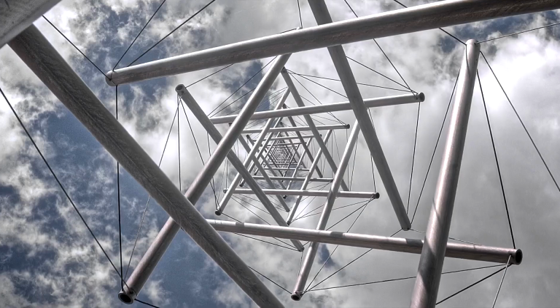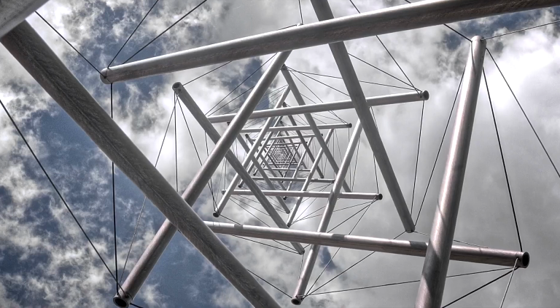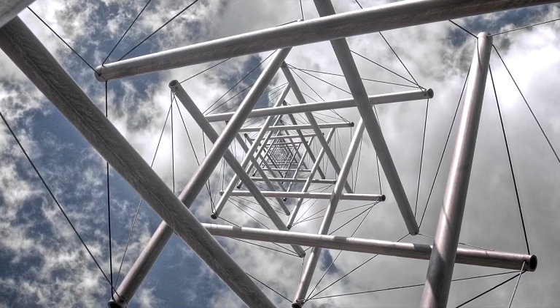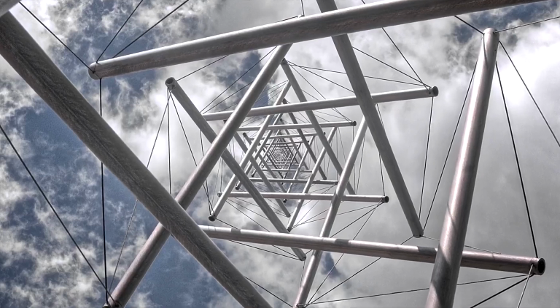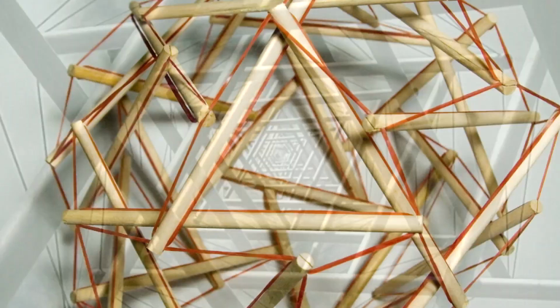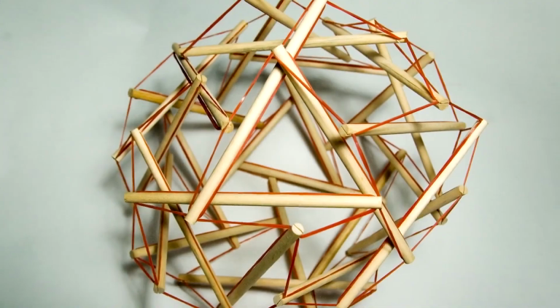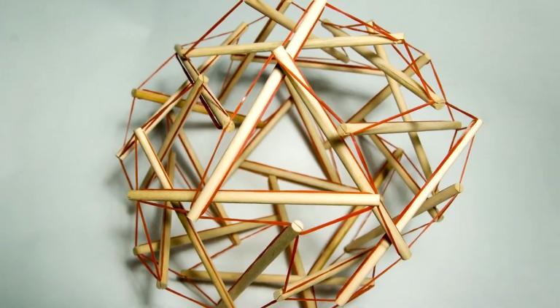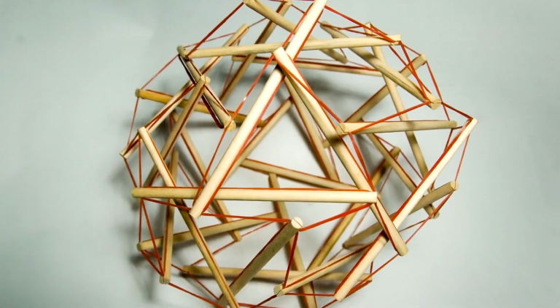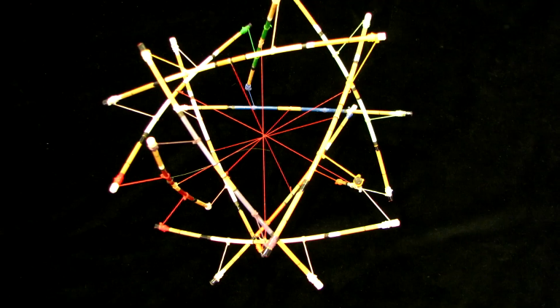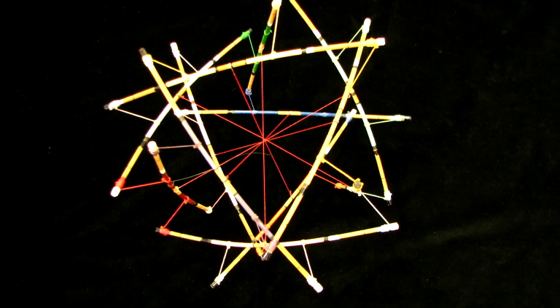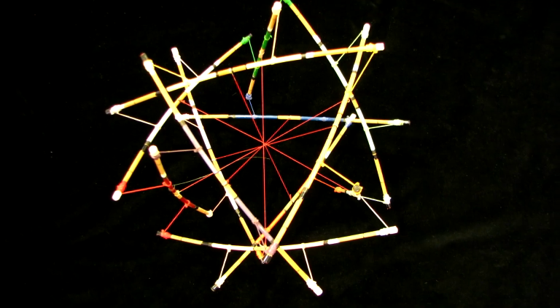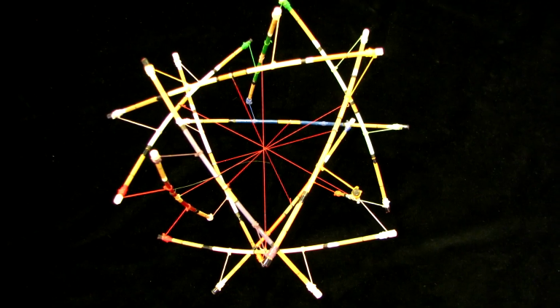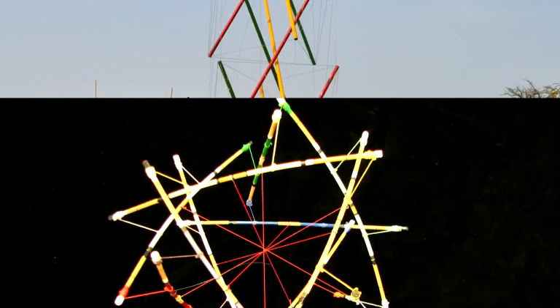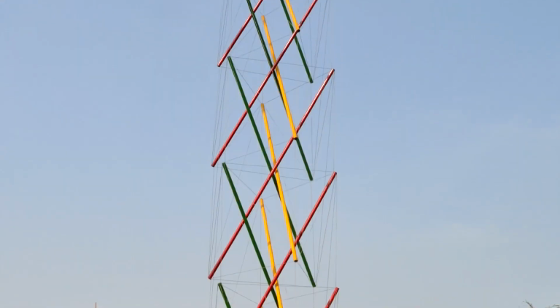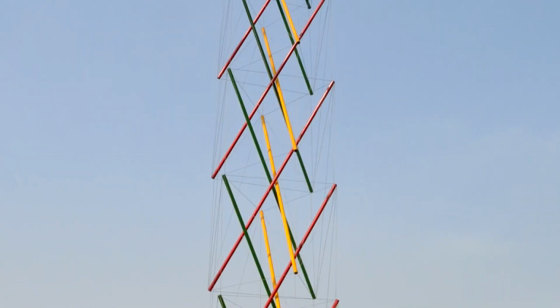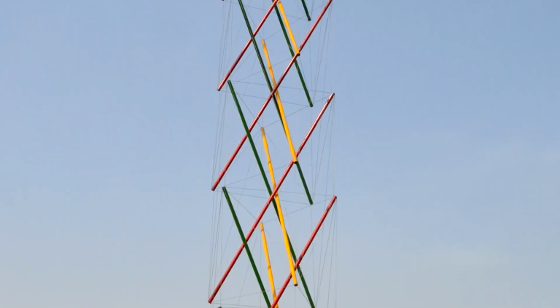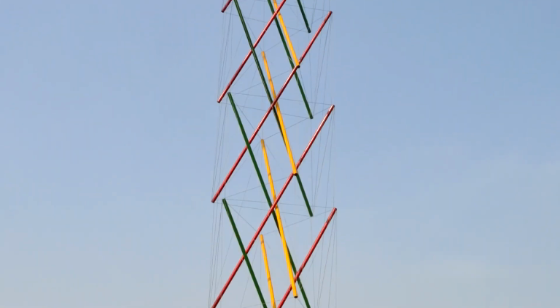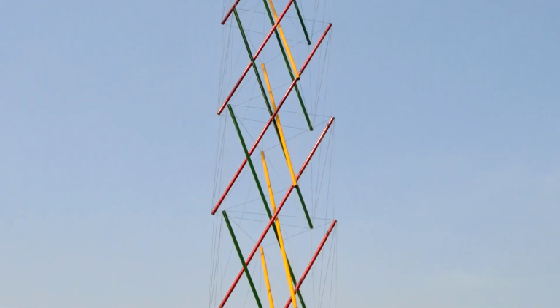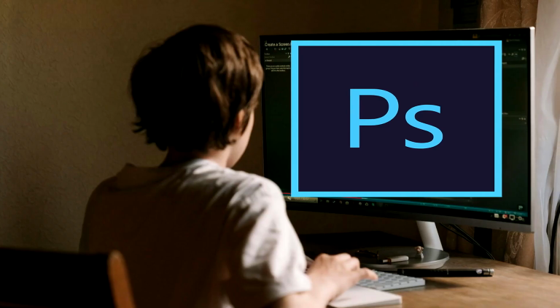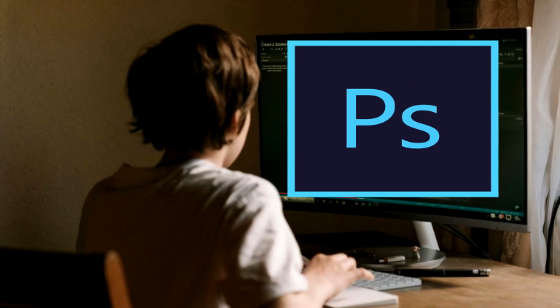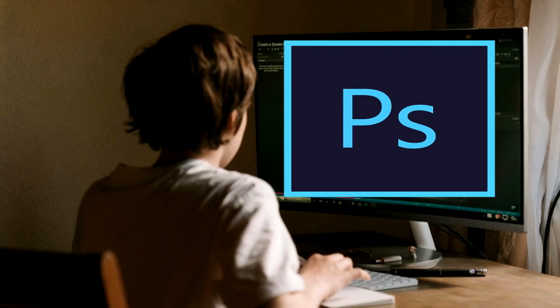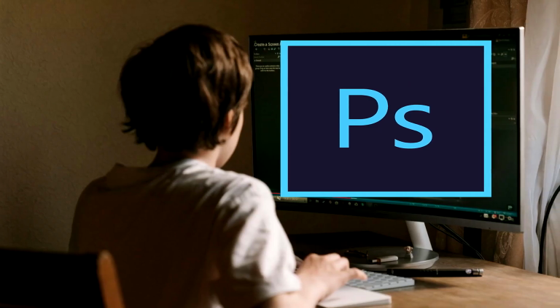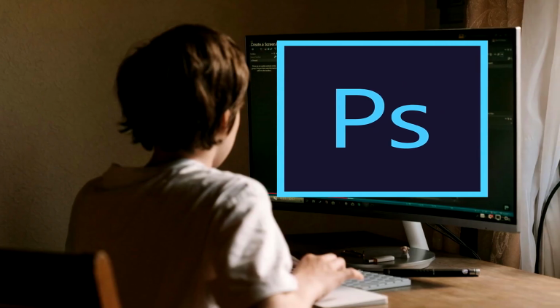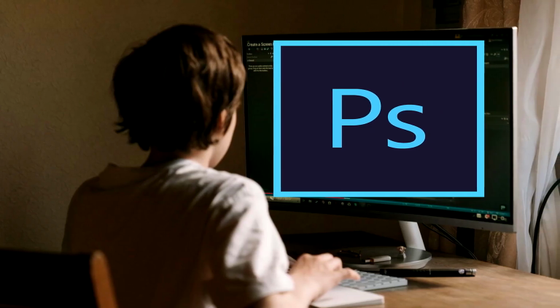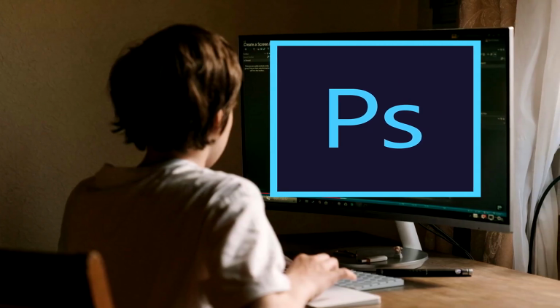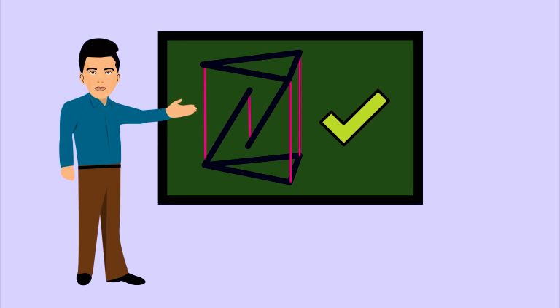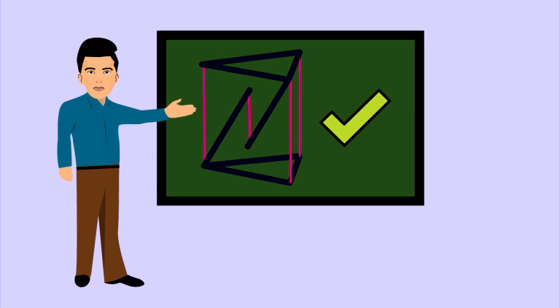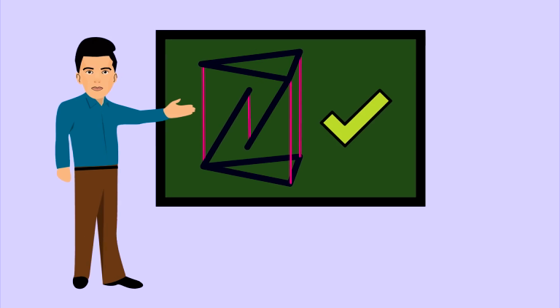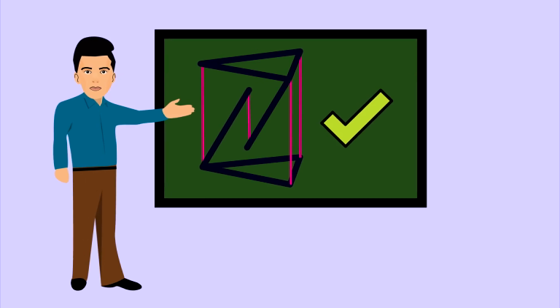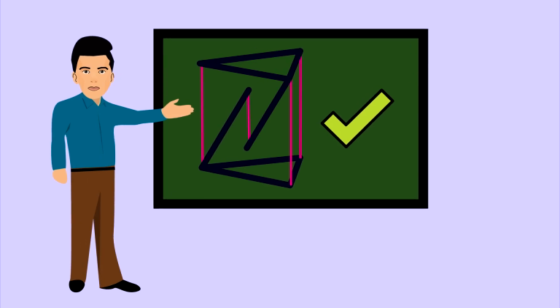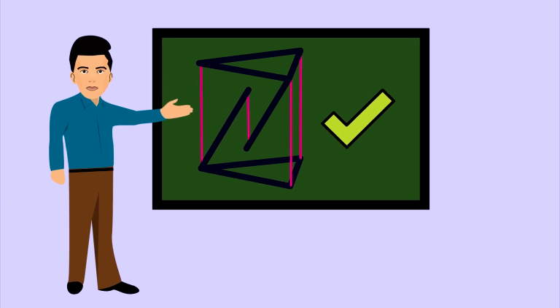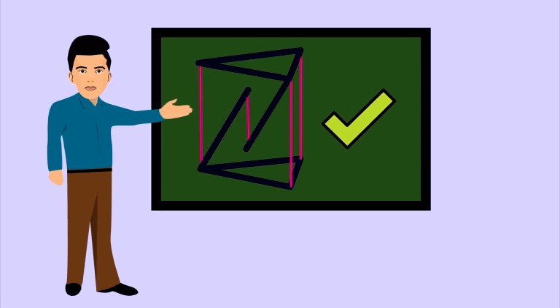I'm certain many of you have seen pictures like these across social media and thought they were photoshopped, but trust me, they're quite real.